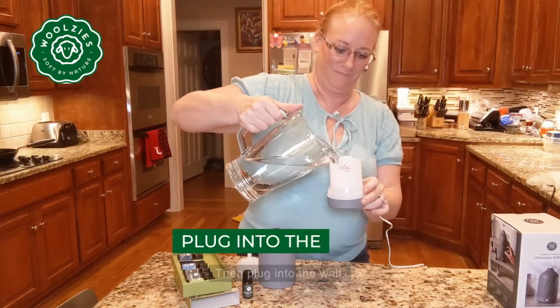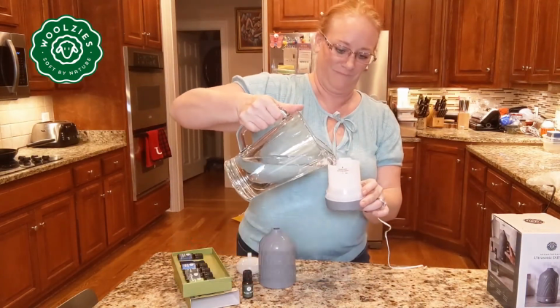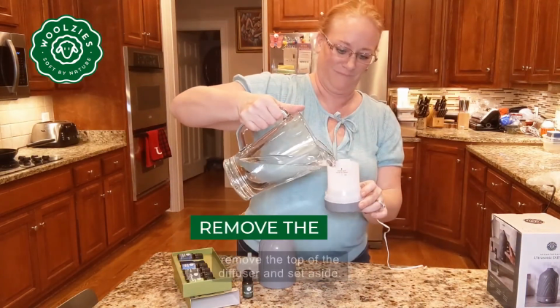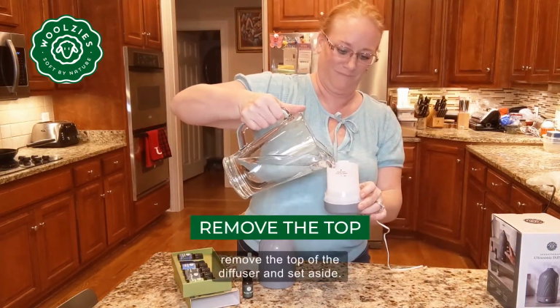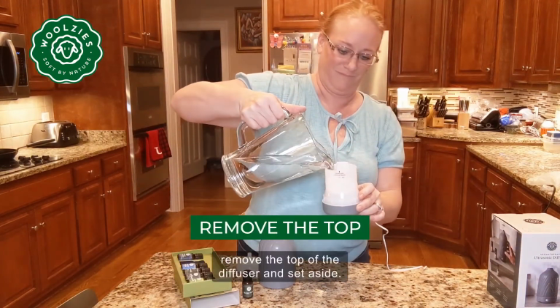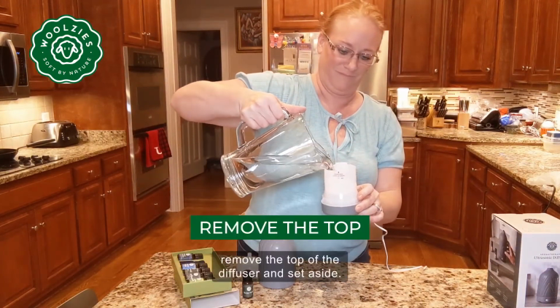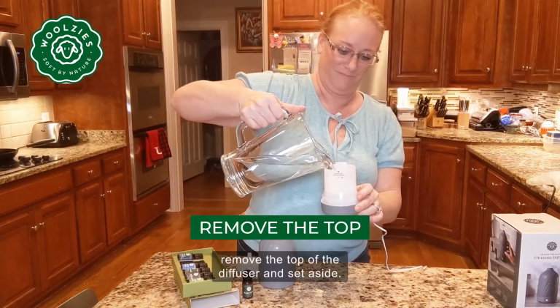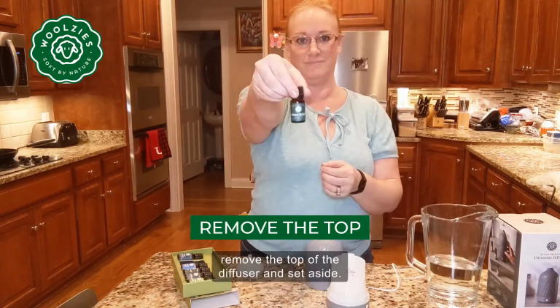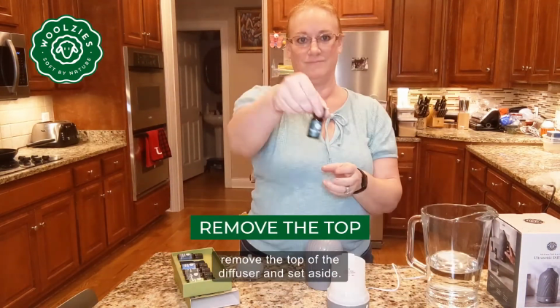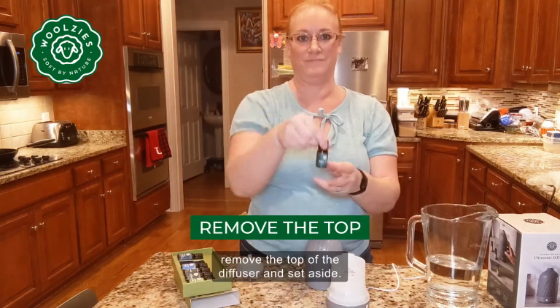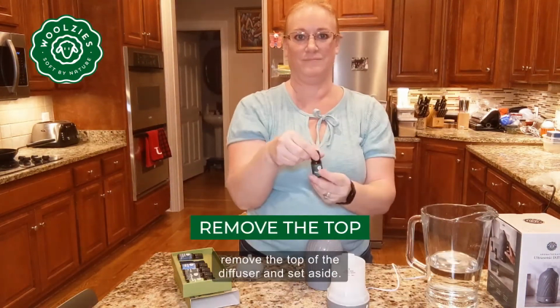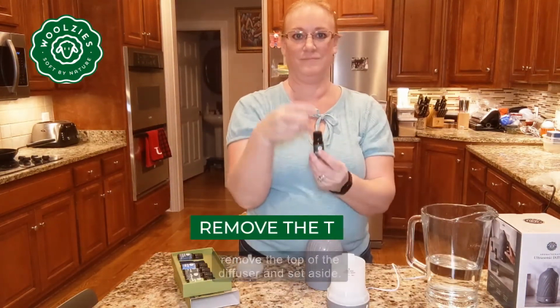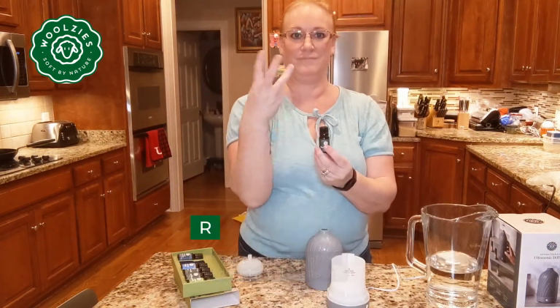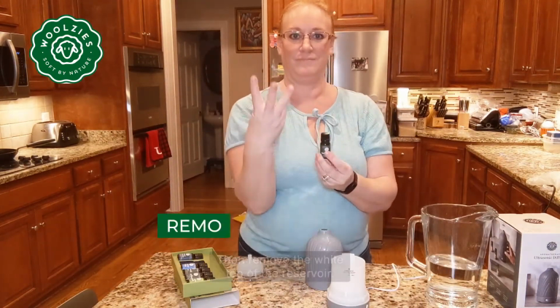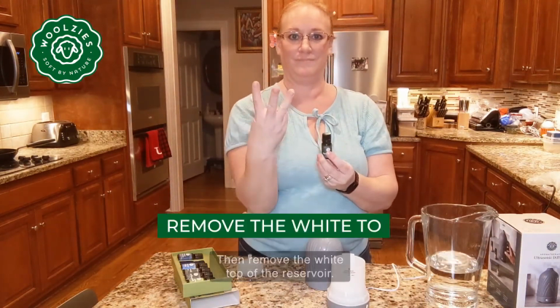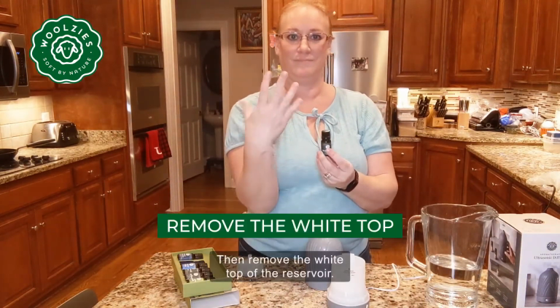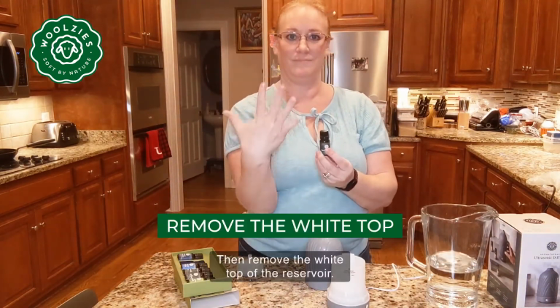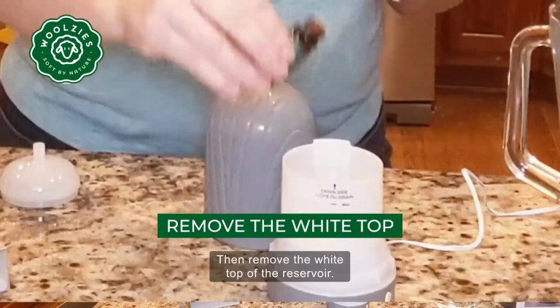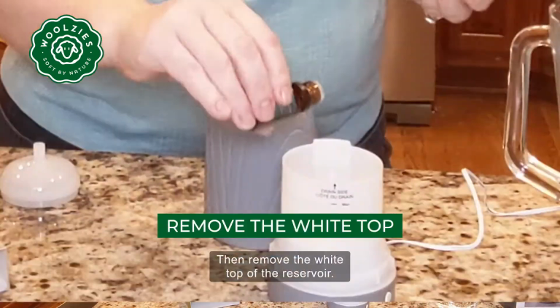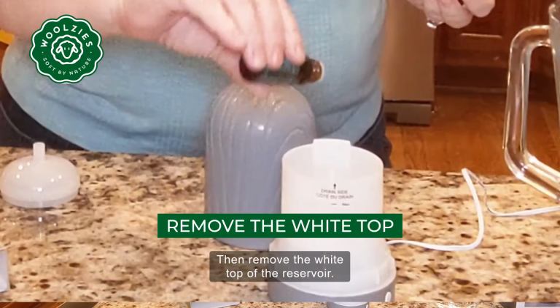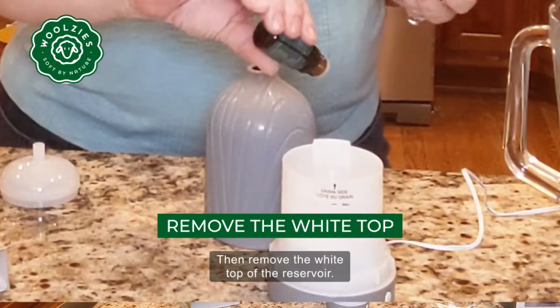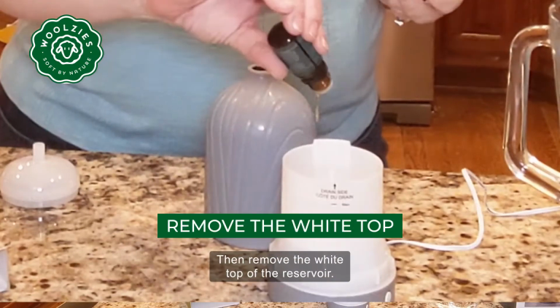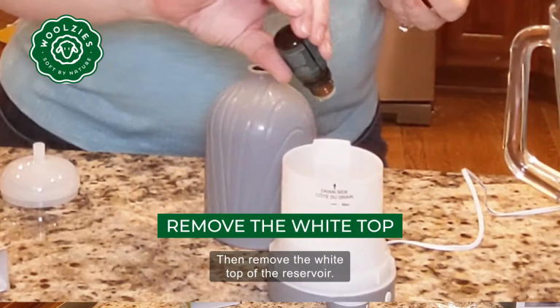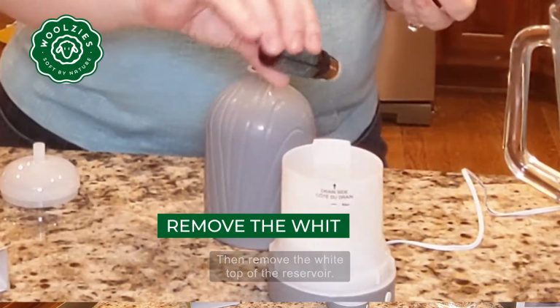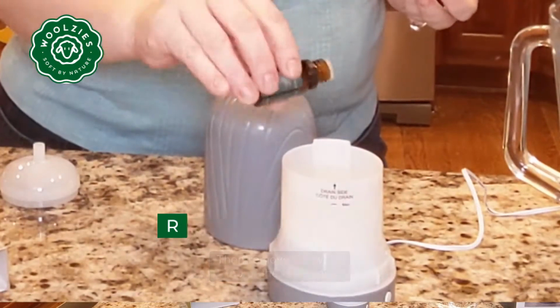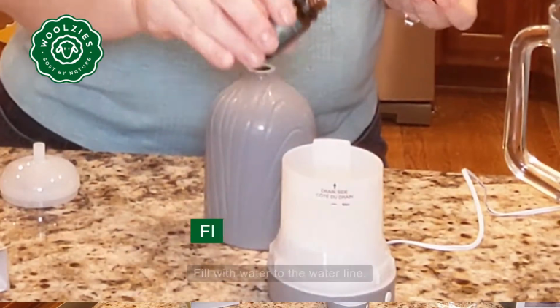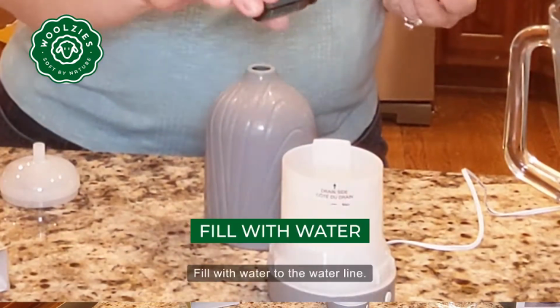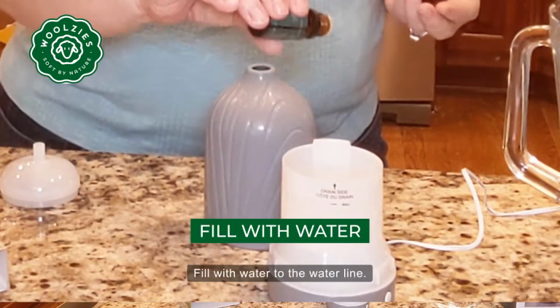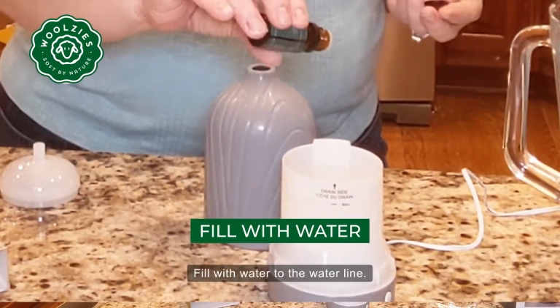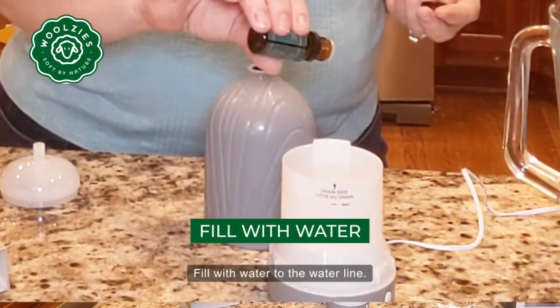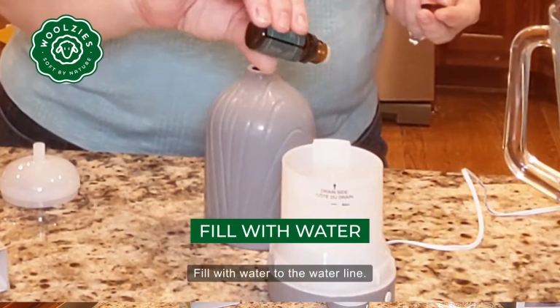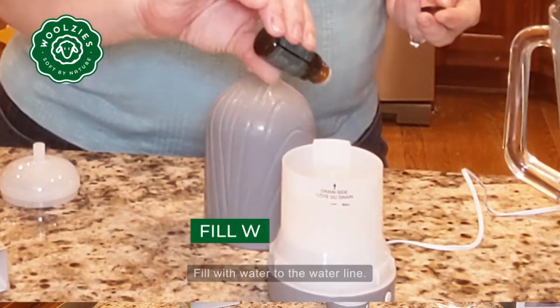Remove the top of the diffuser and set aside, then remove the white top of the reservoir. Fill with water to the water line.